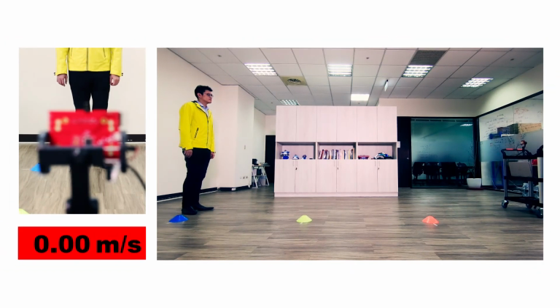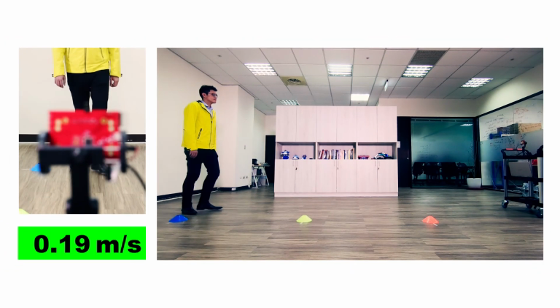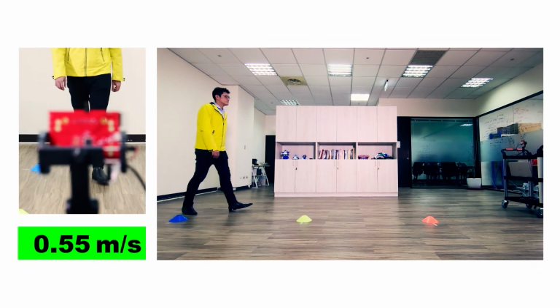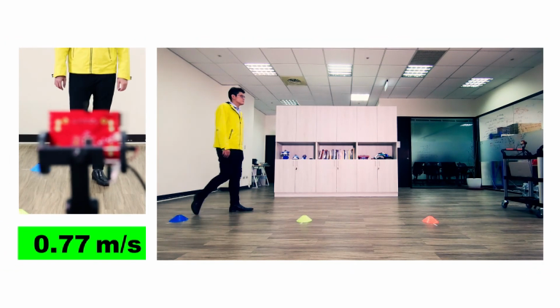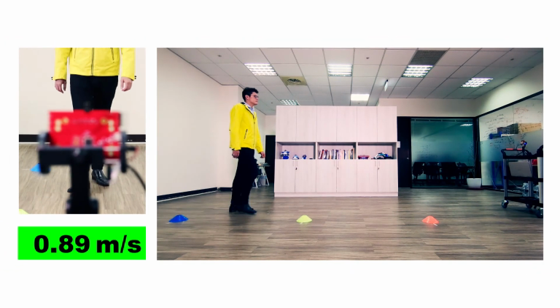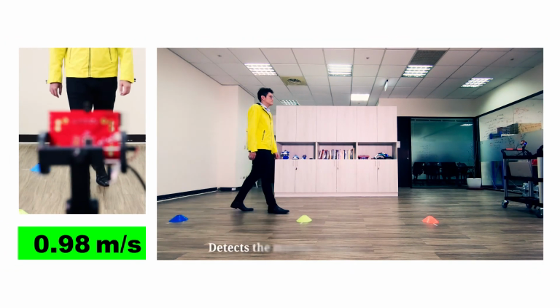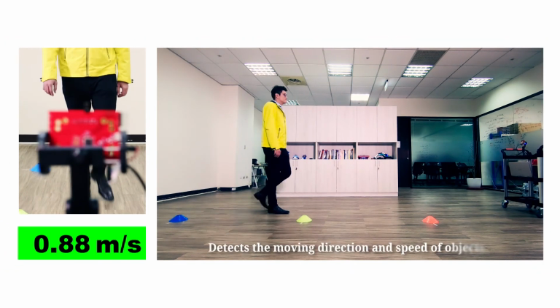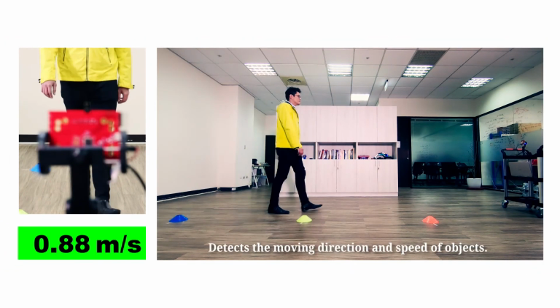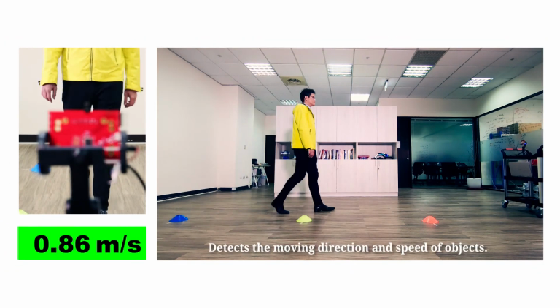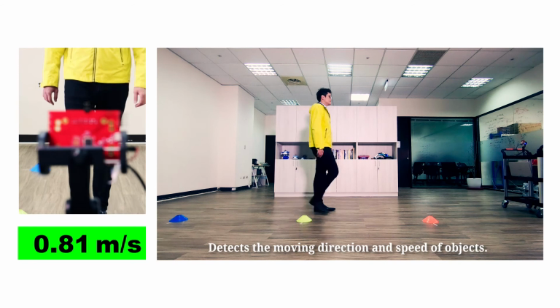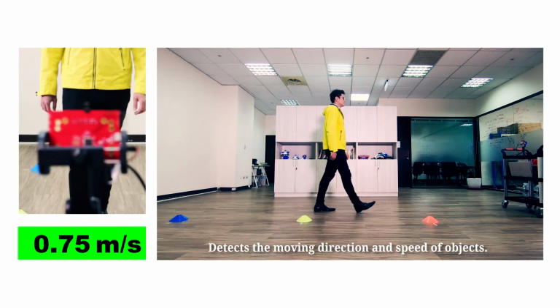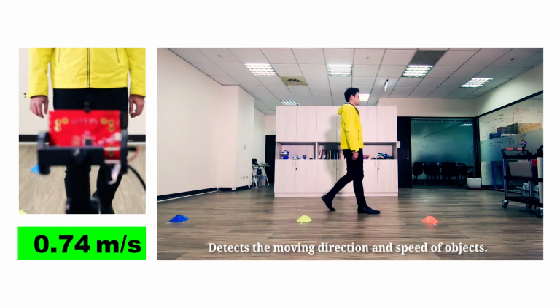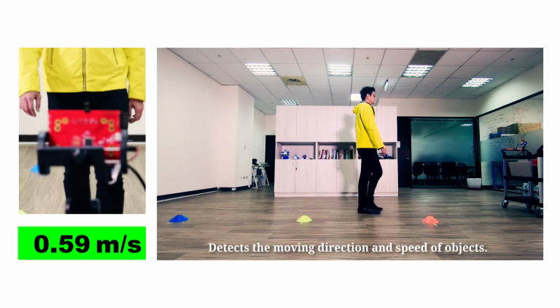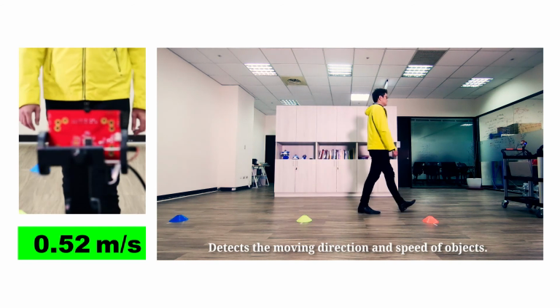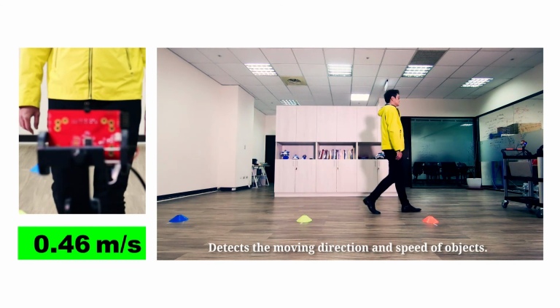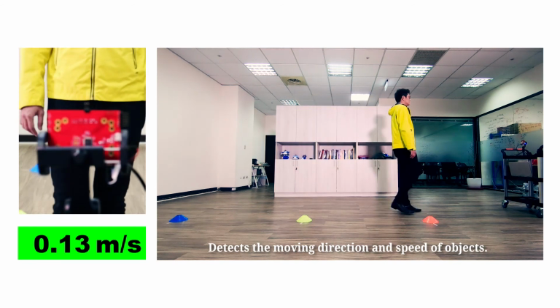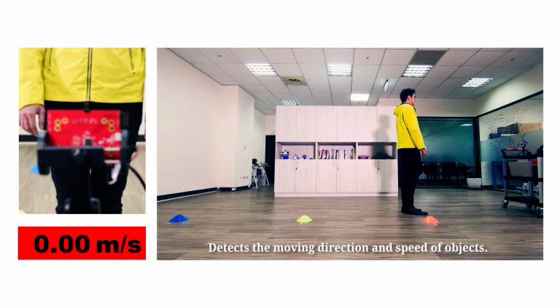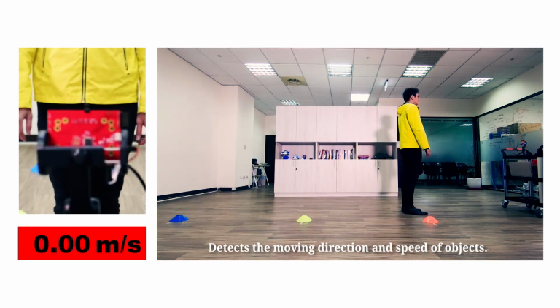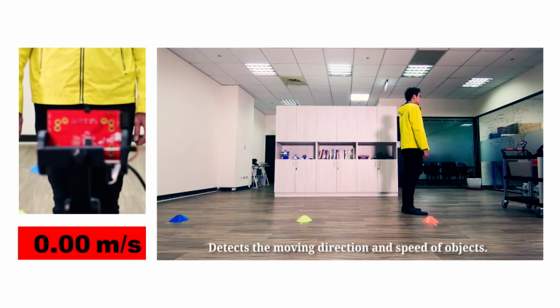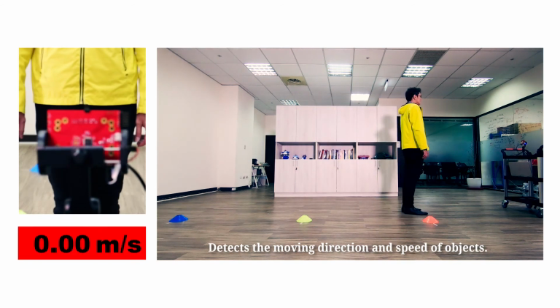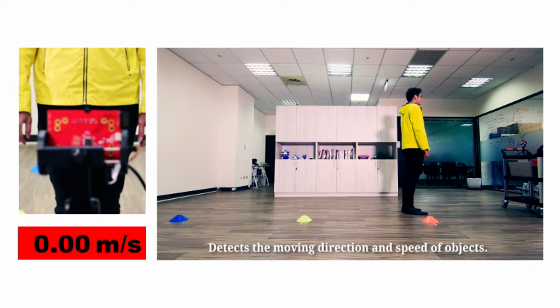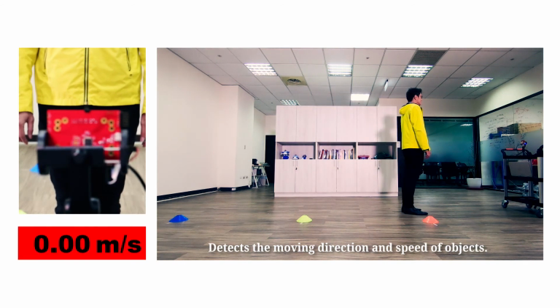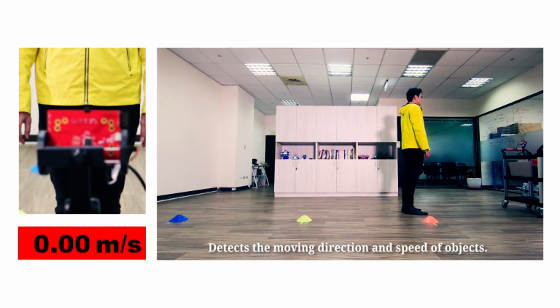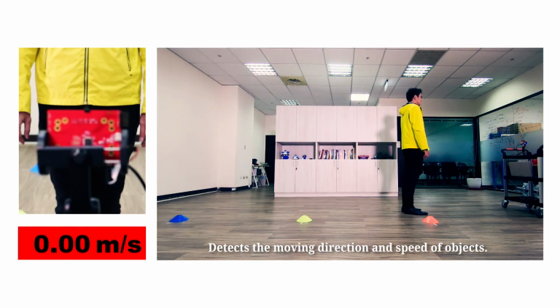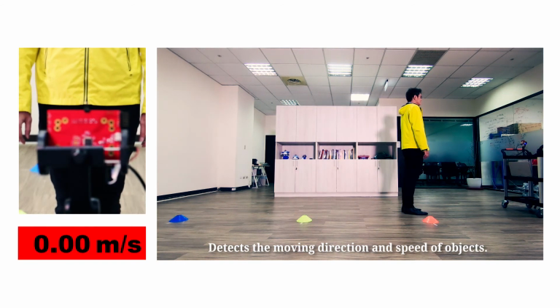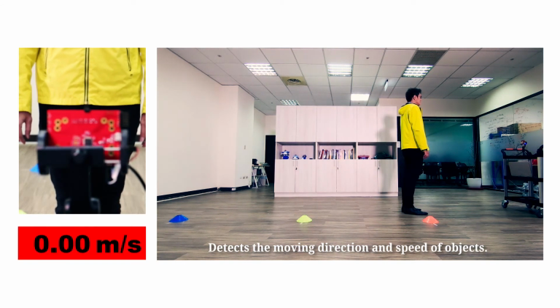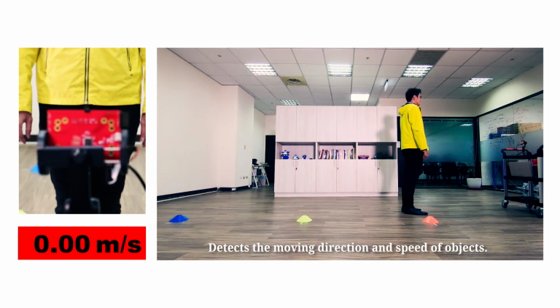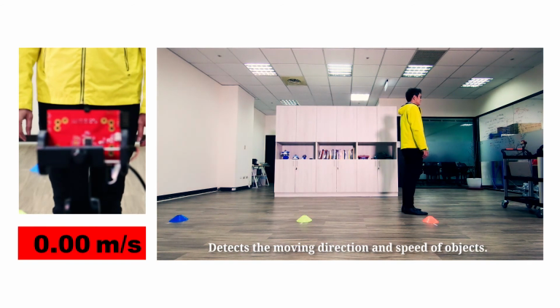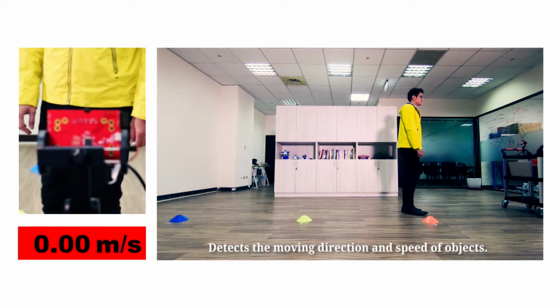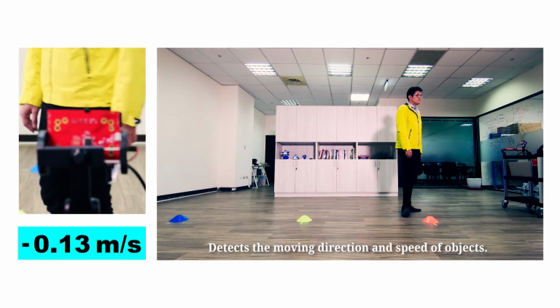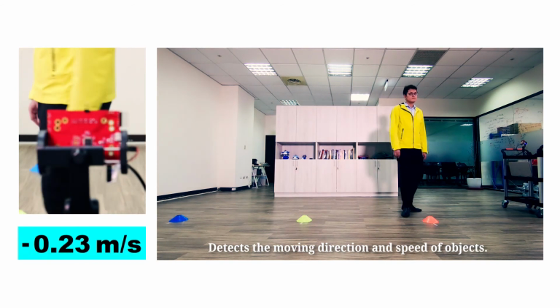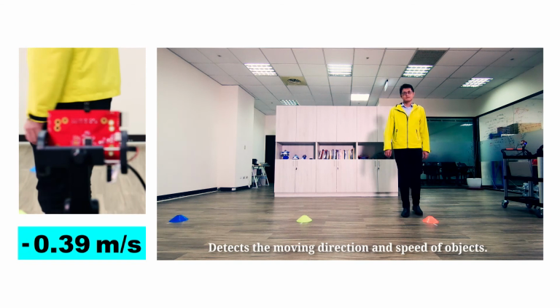Terasilic MMWave sensor detects the moving direction and speed of objects. With high sensitivity, it detects very small movements of objects.